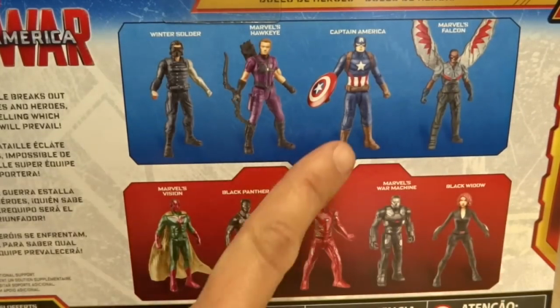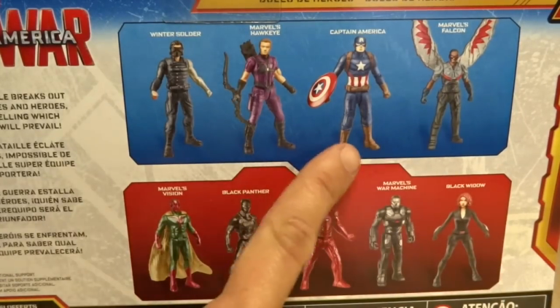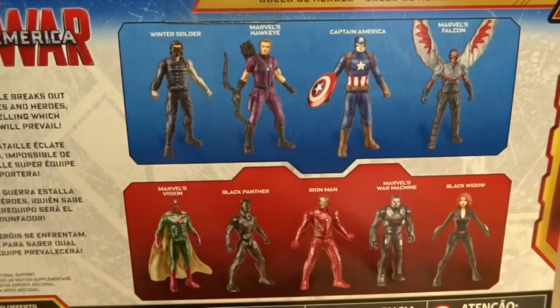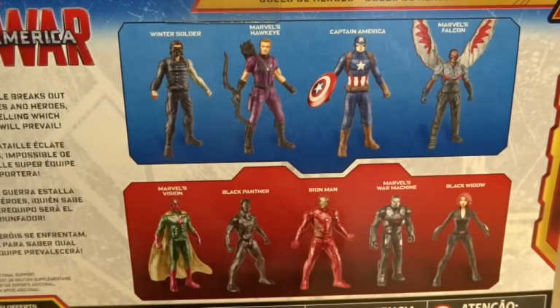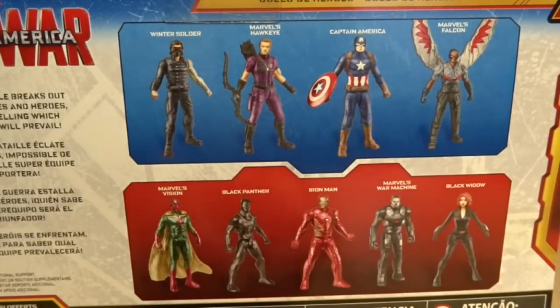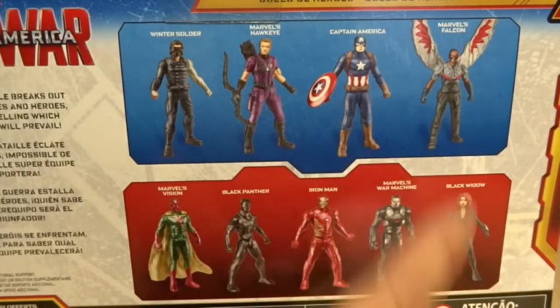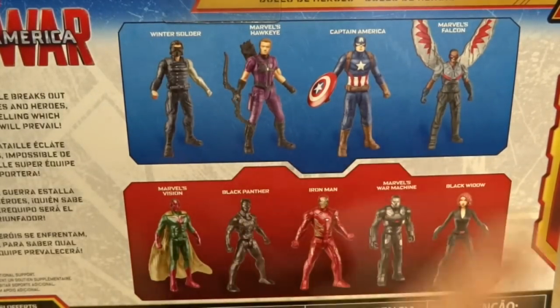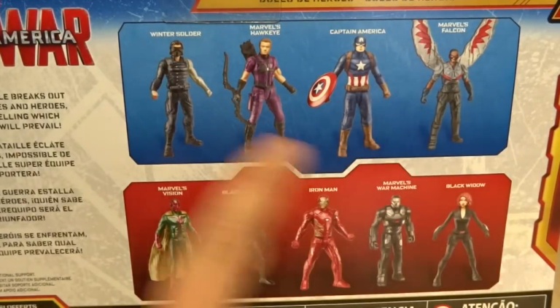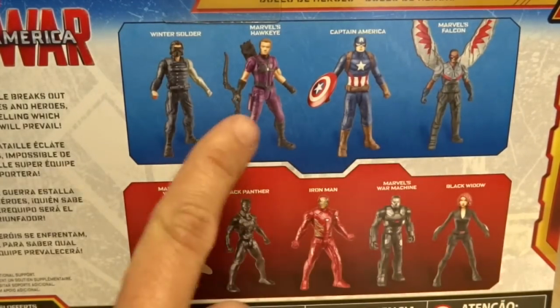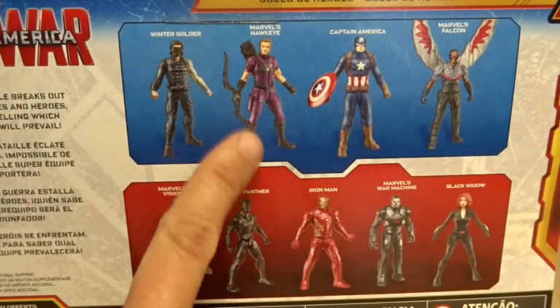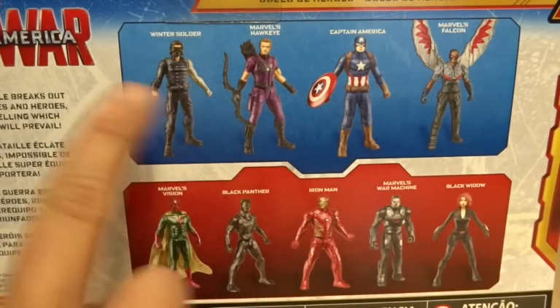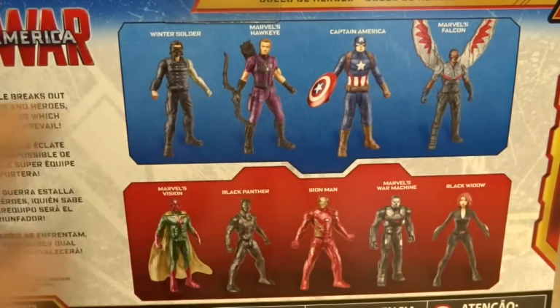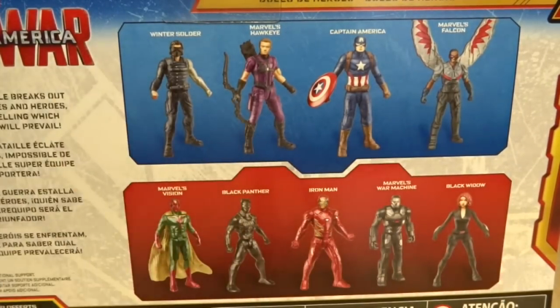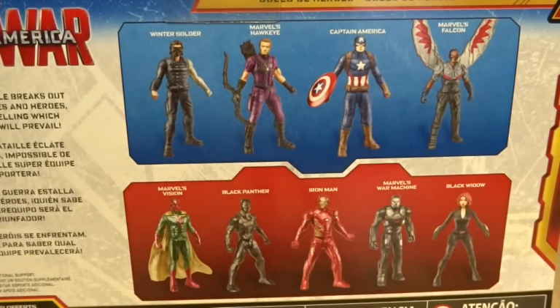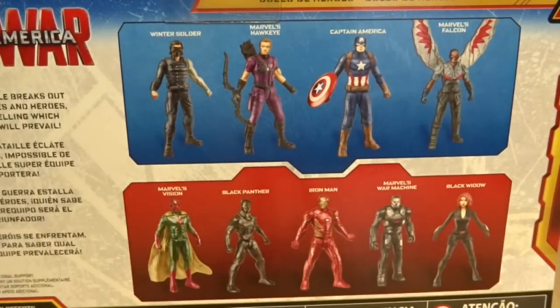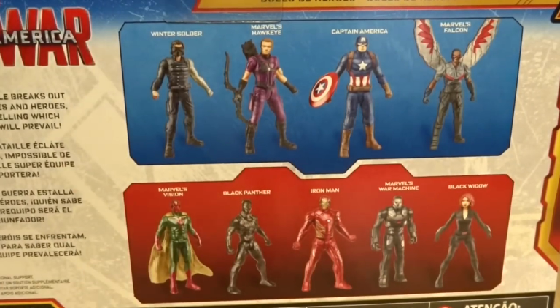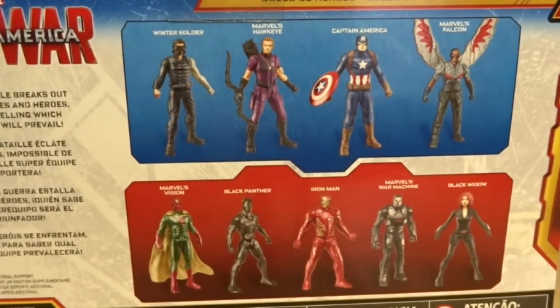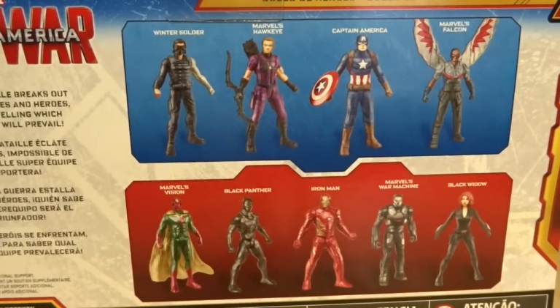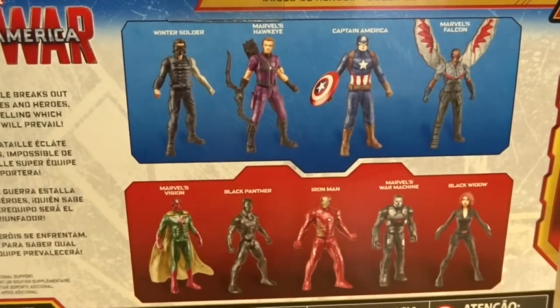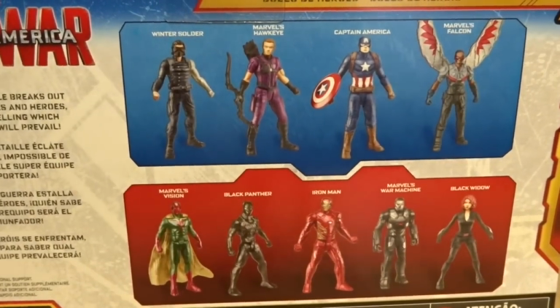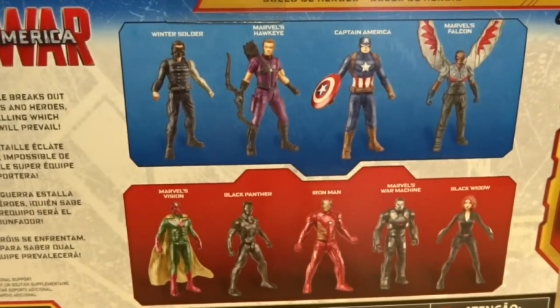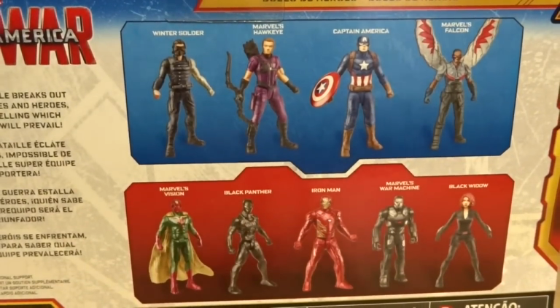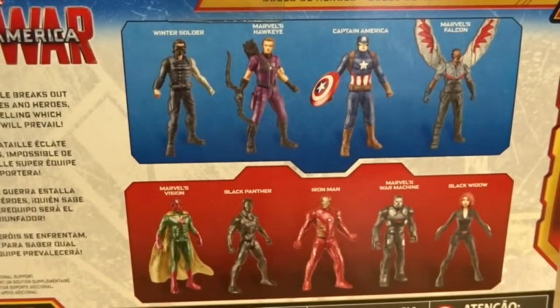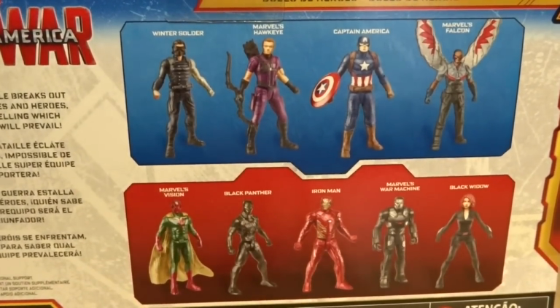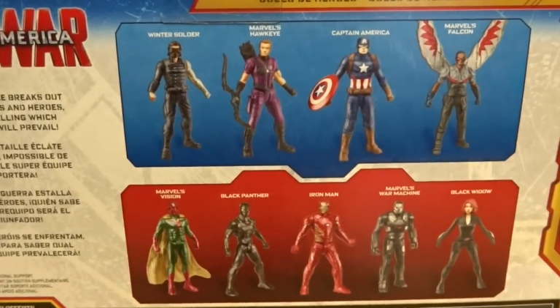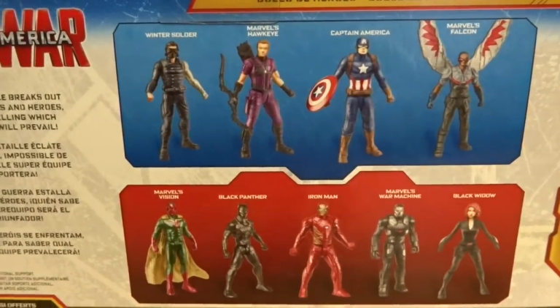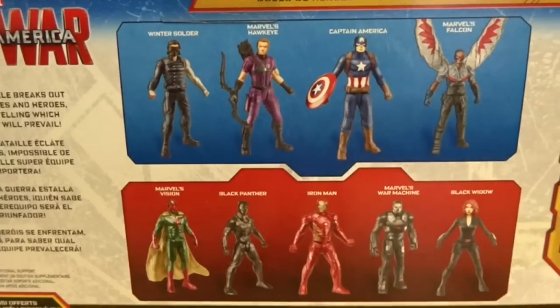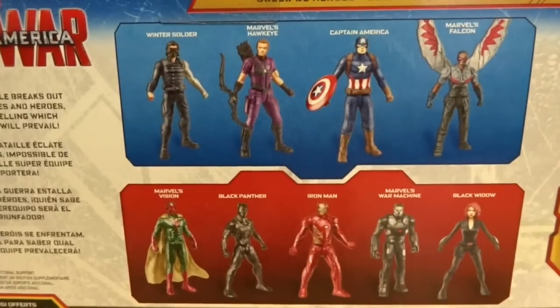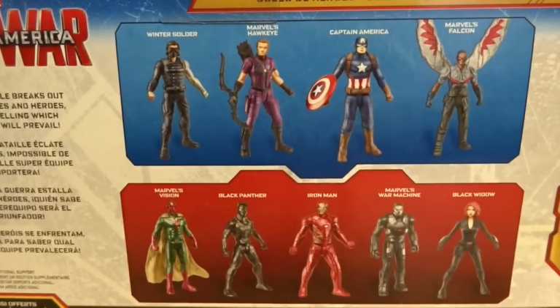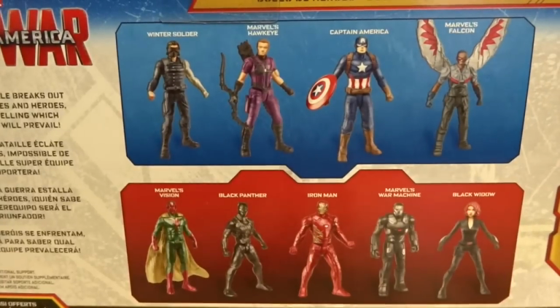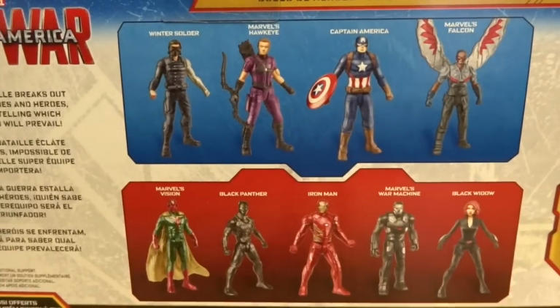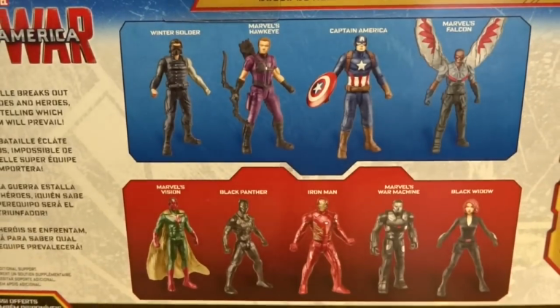And Captain America's team is Falcon, Hawkeye, Winter Soldier. Also Ant-Man, but he's got on here.